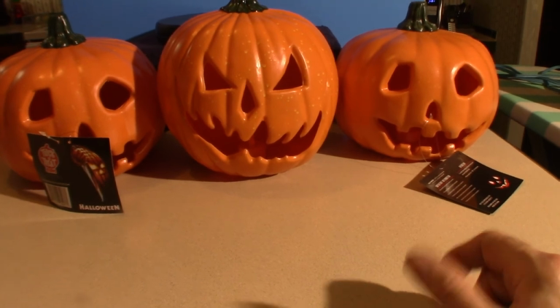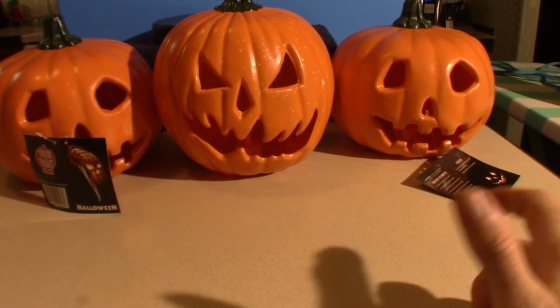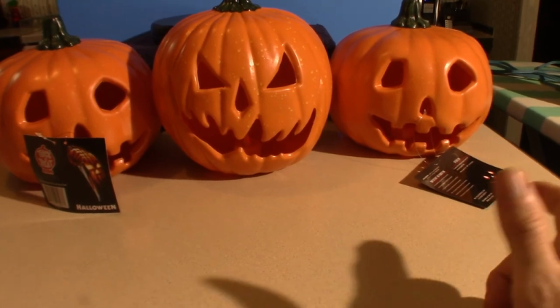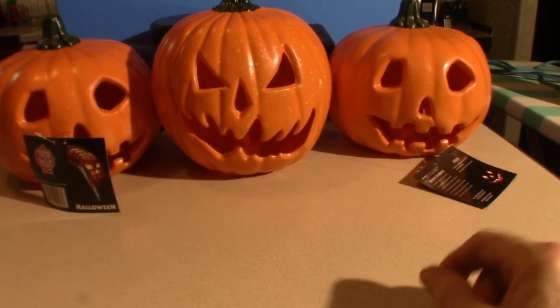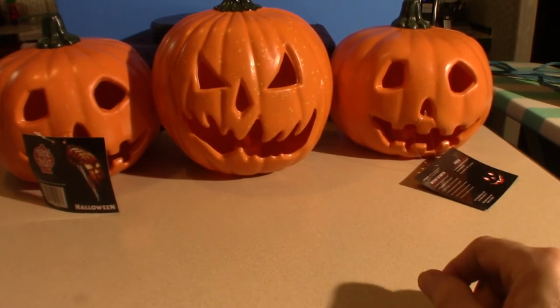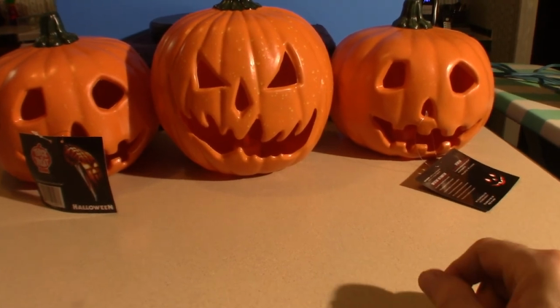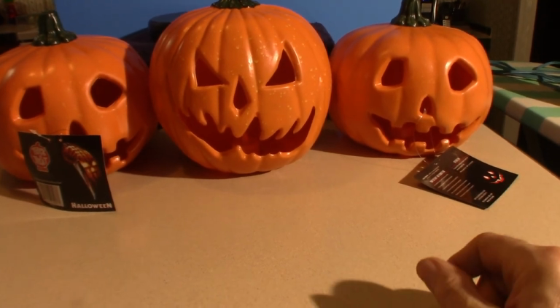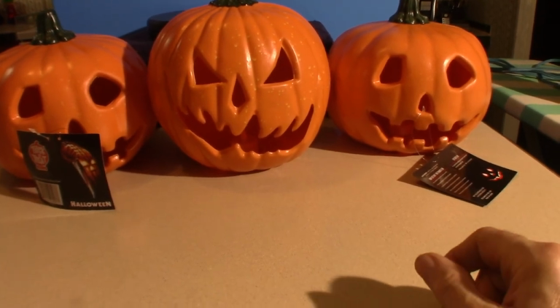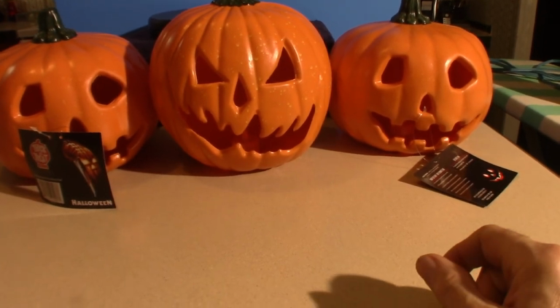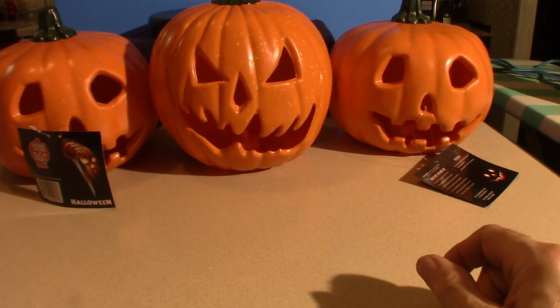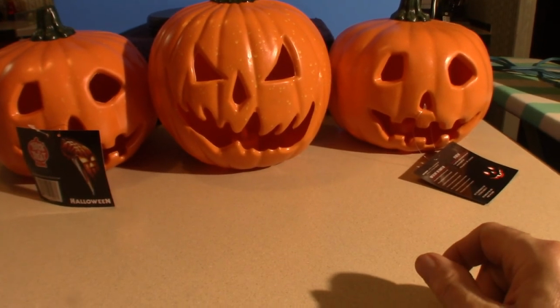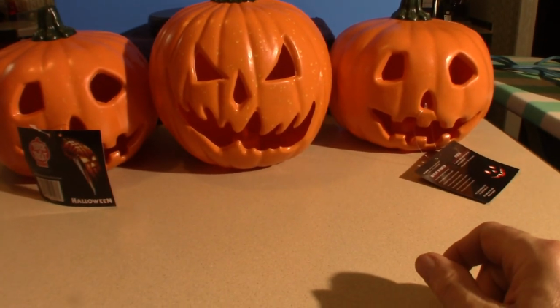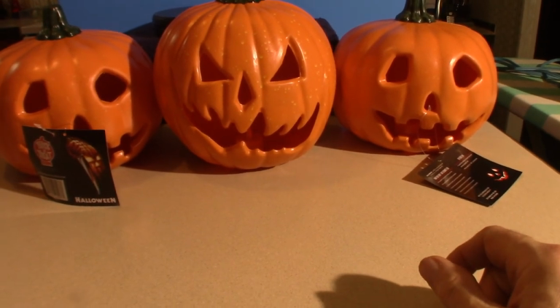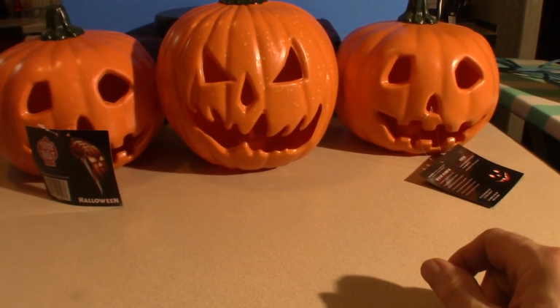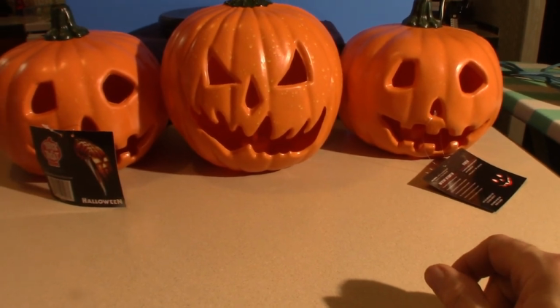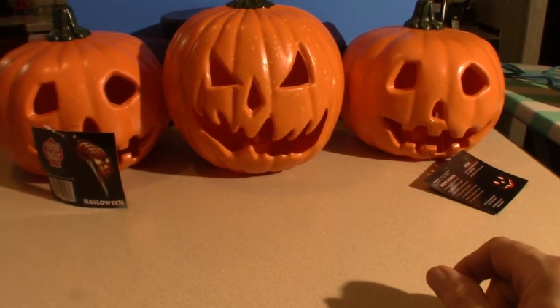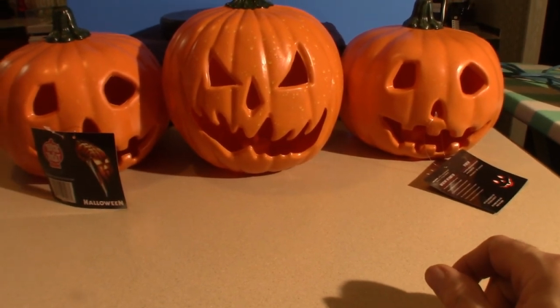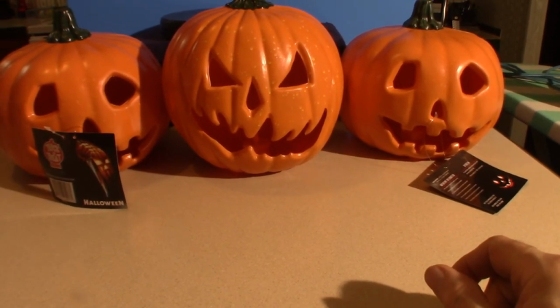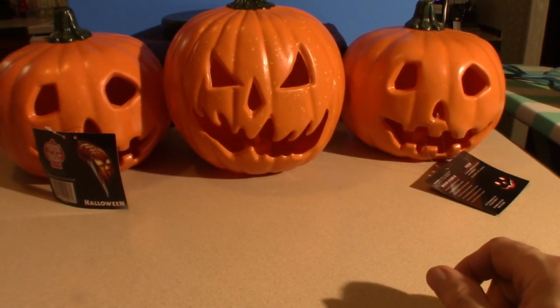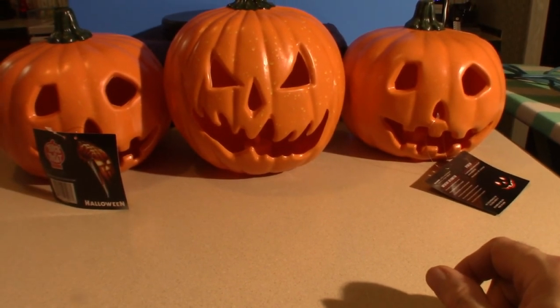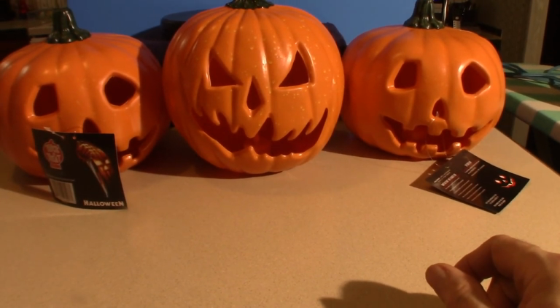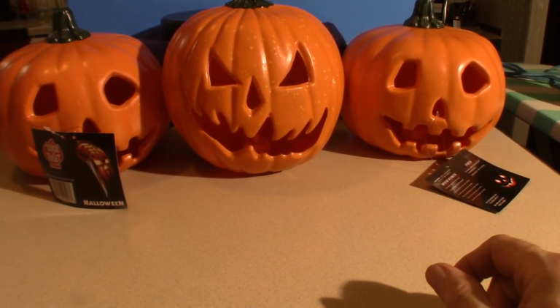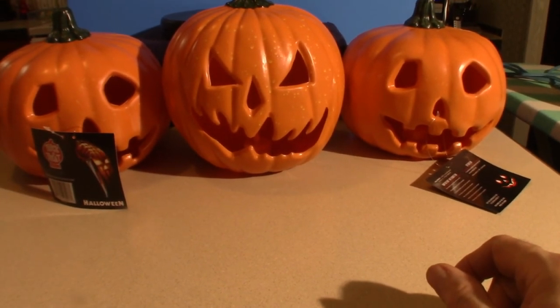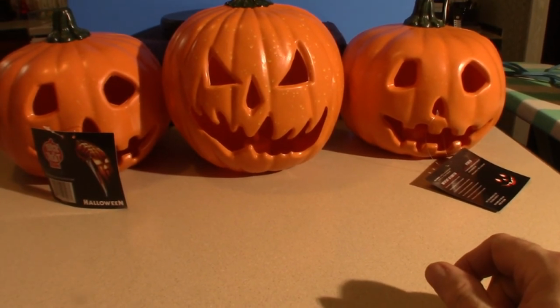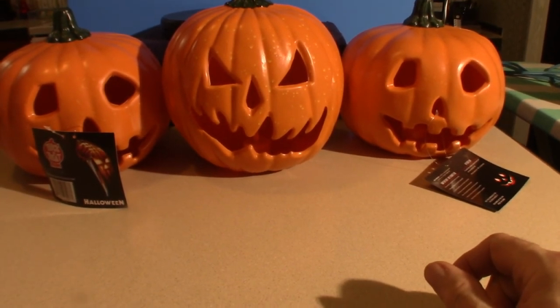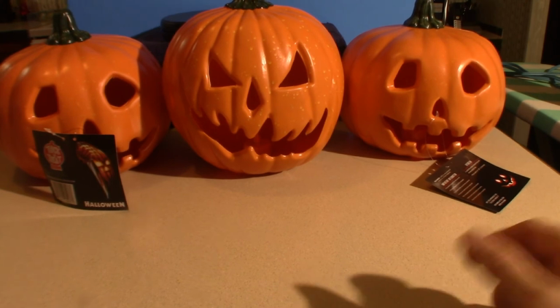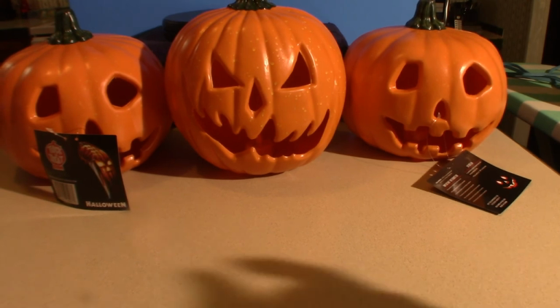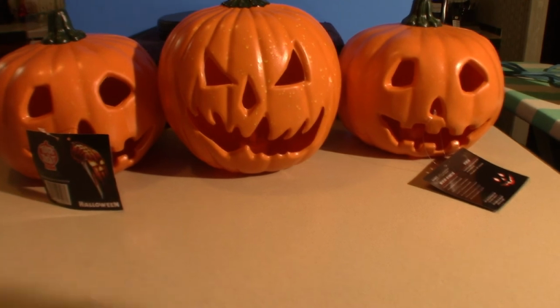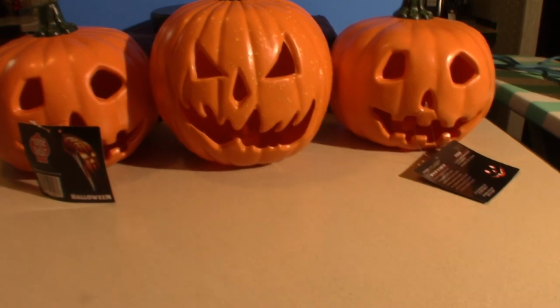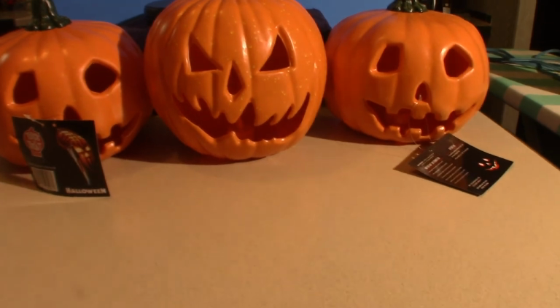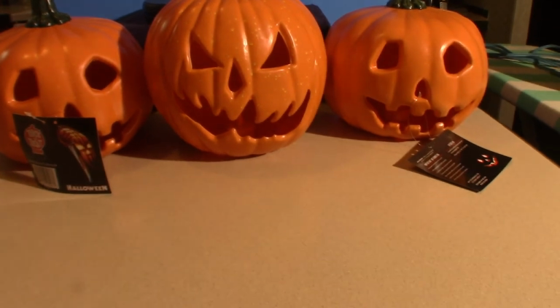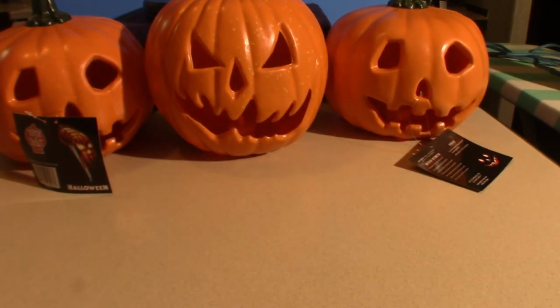Anyway, this is Pumpkin Horror. You guys have yourselves a good day.